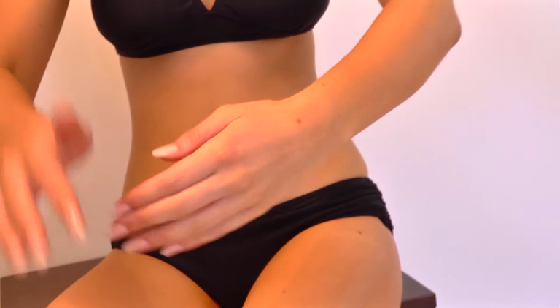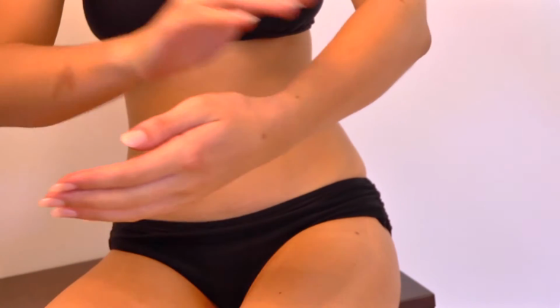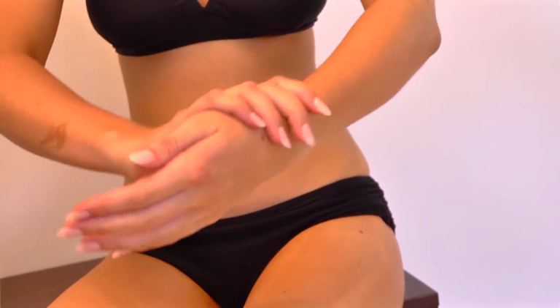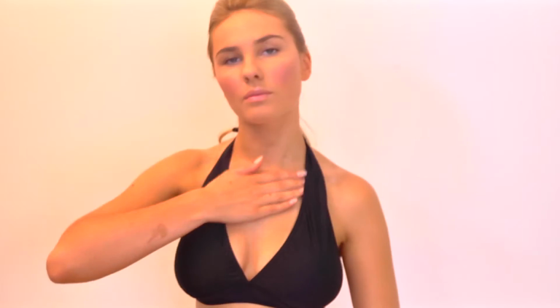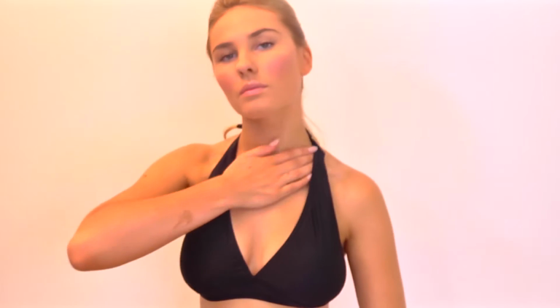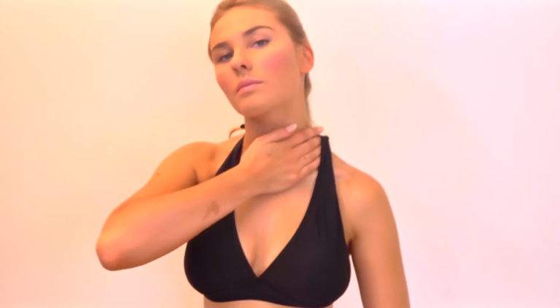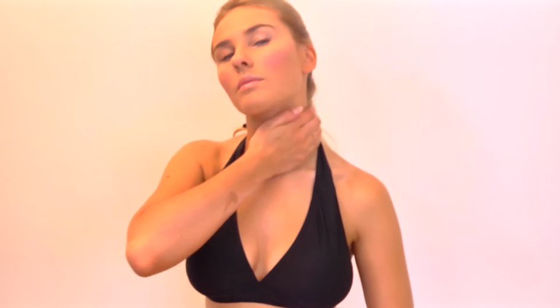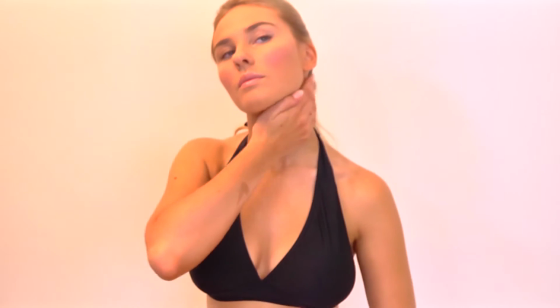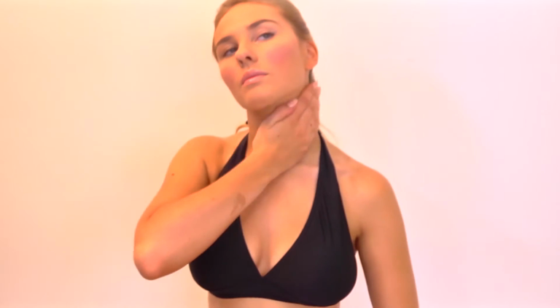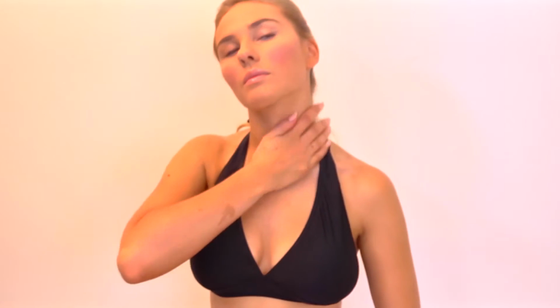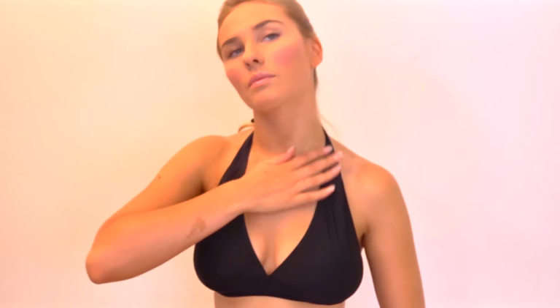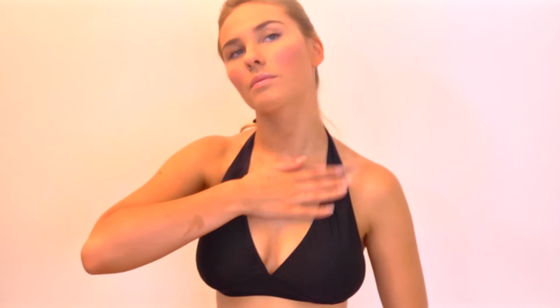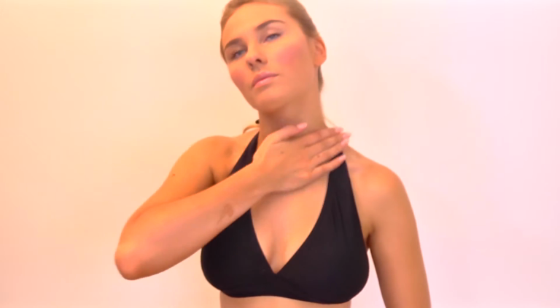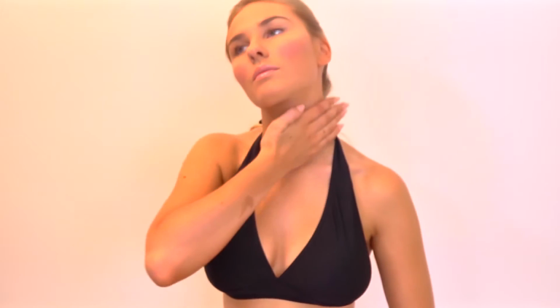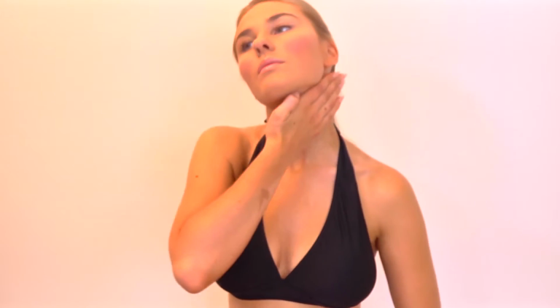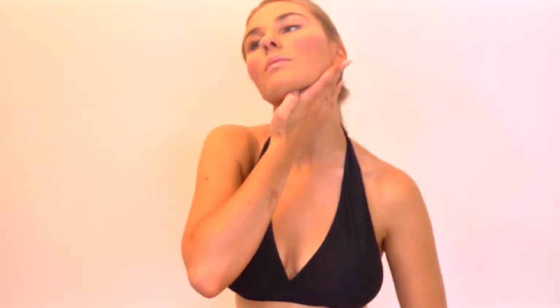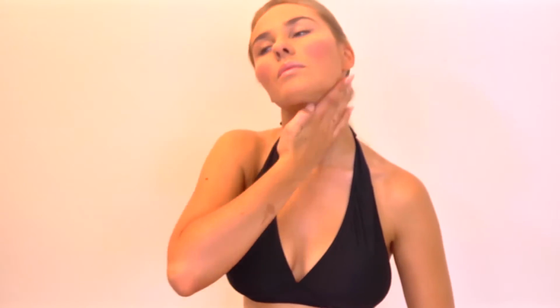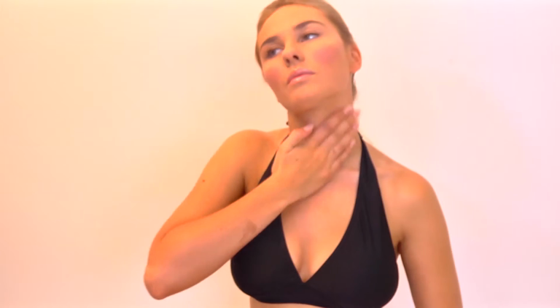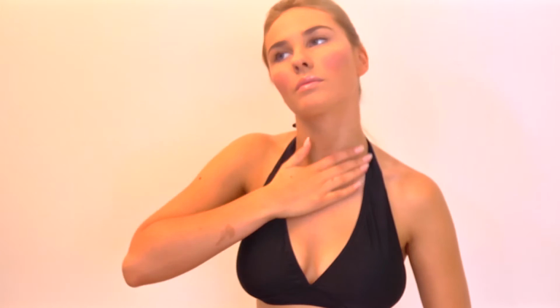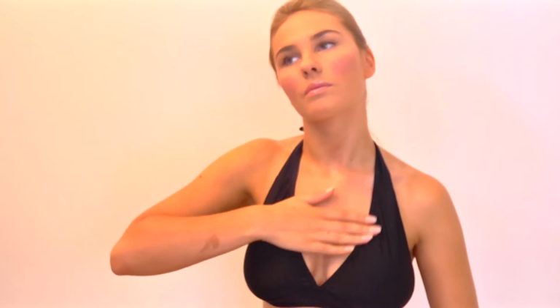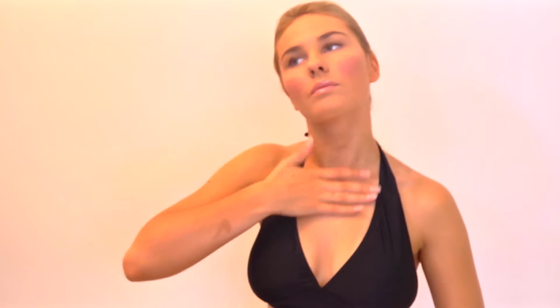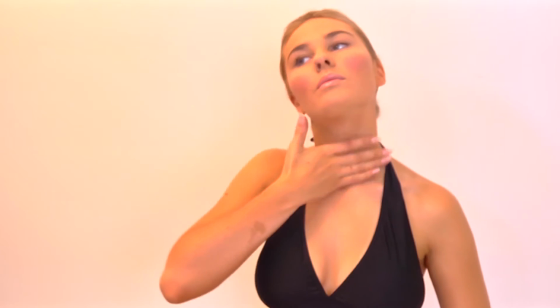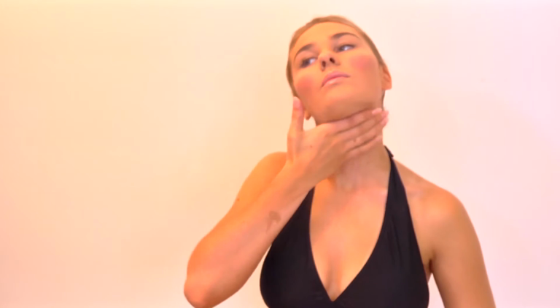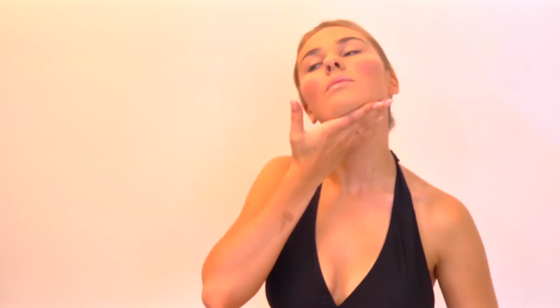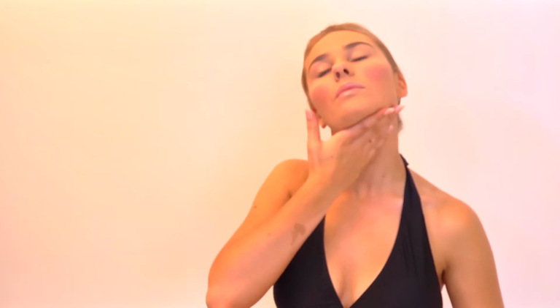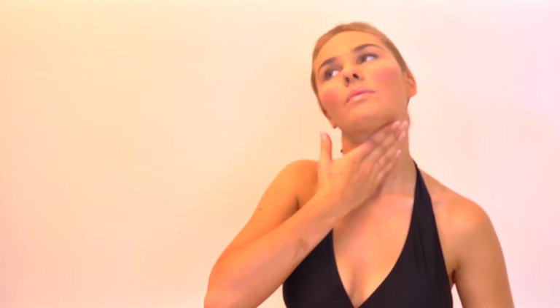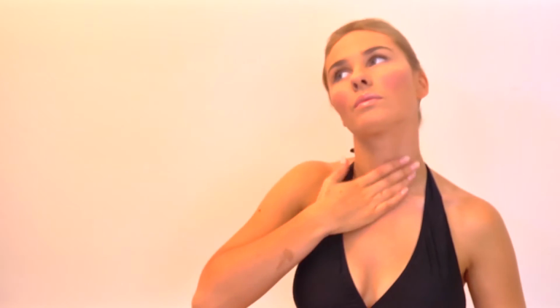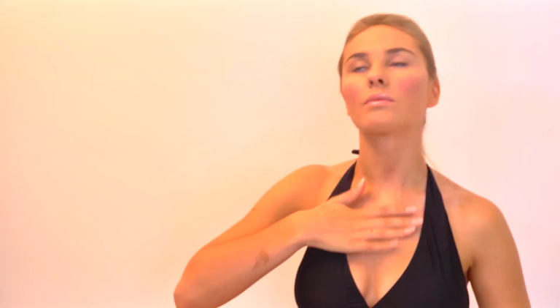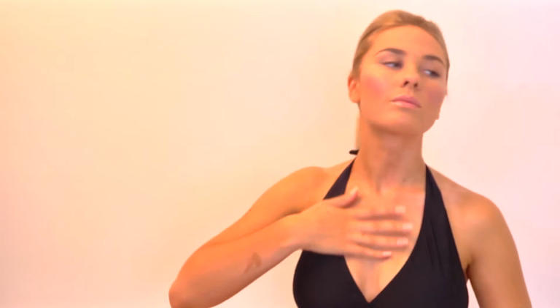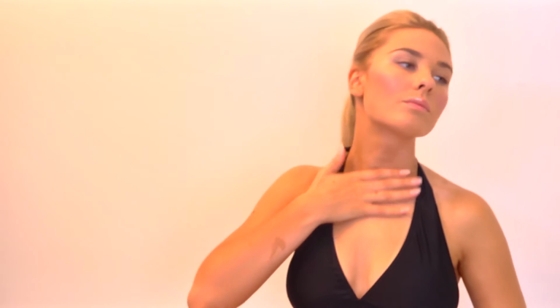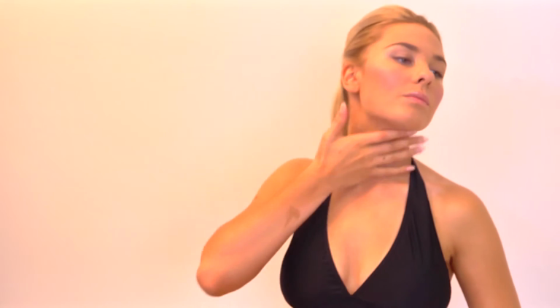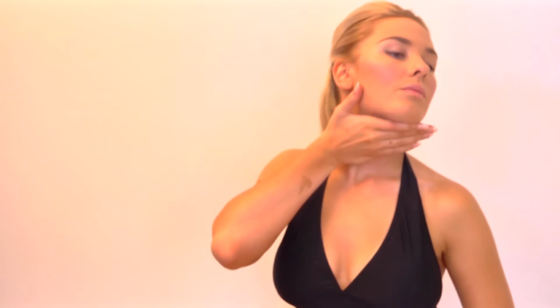Next, move to the chest area, ensuring an even coverage. Blend slowly up the neck to build colour evenly and naturally.